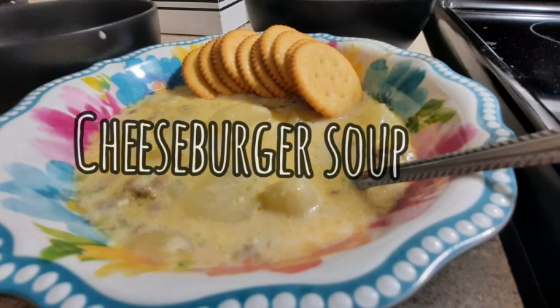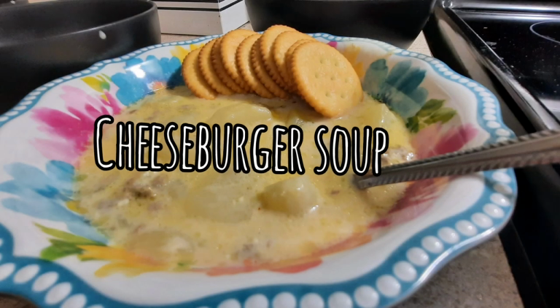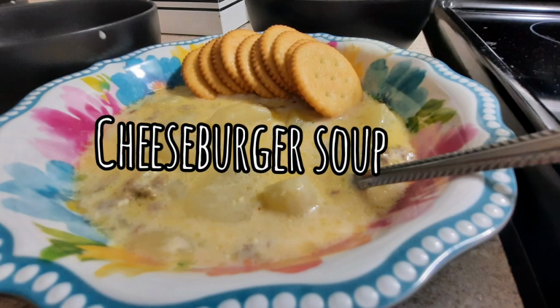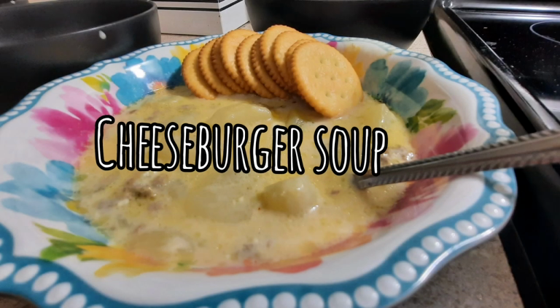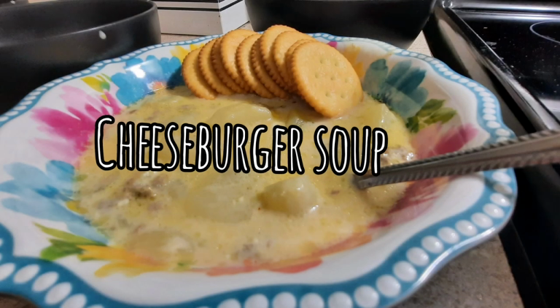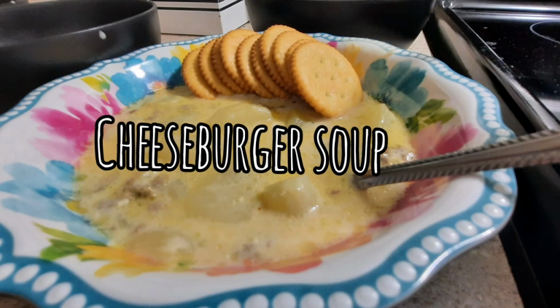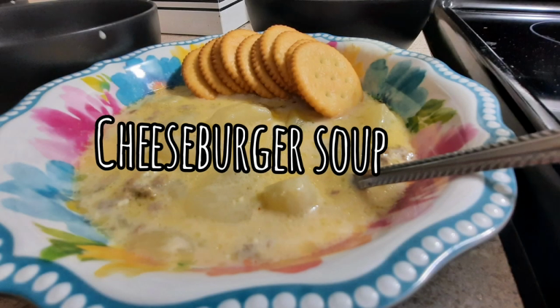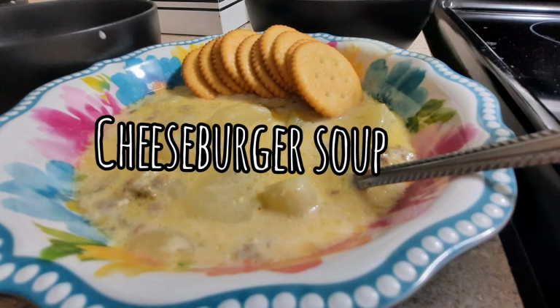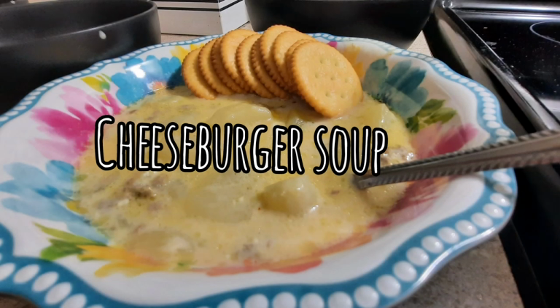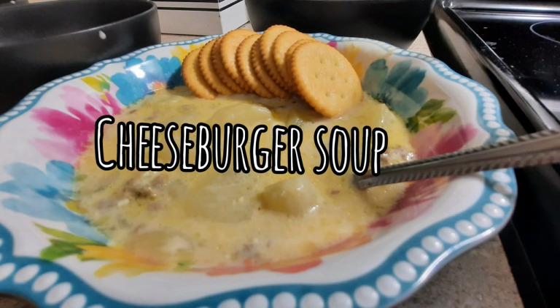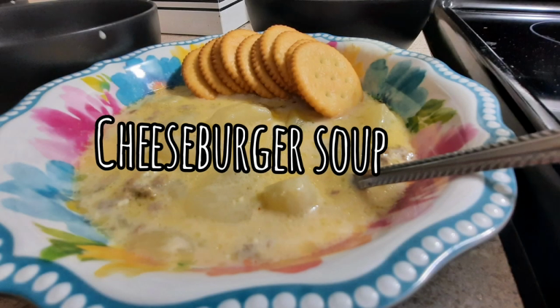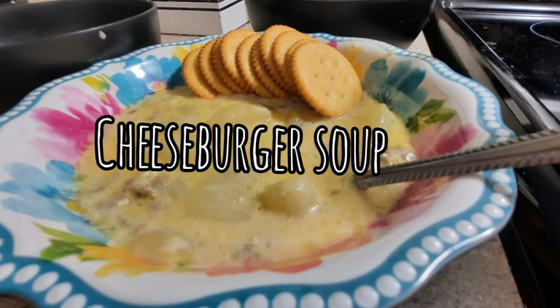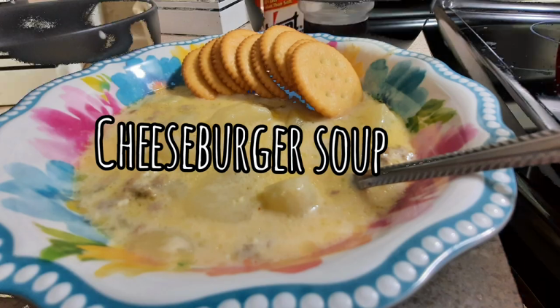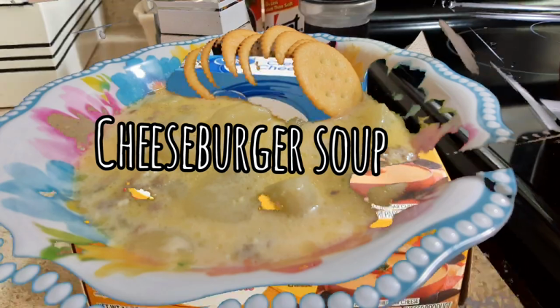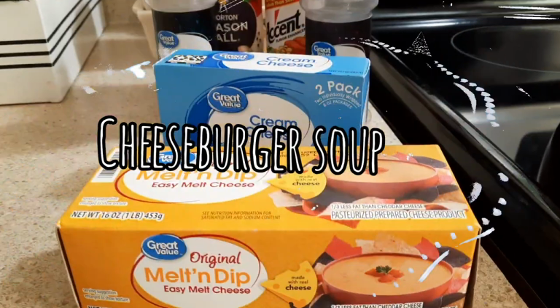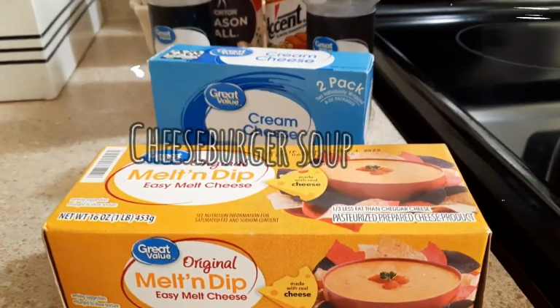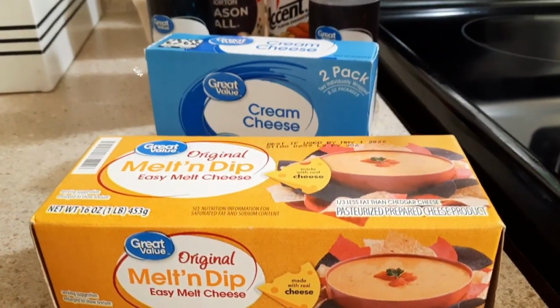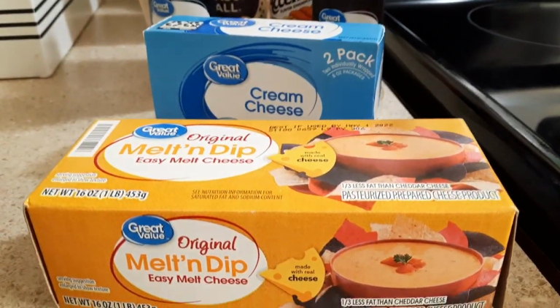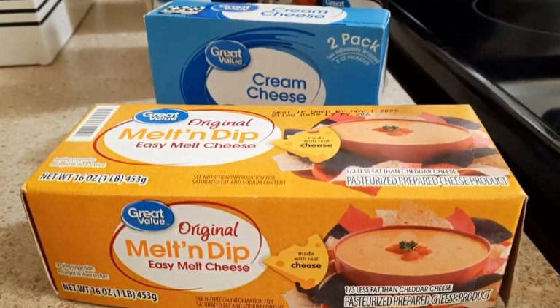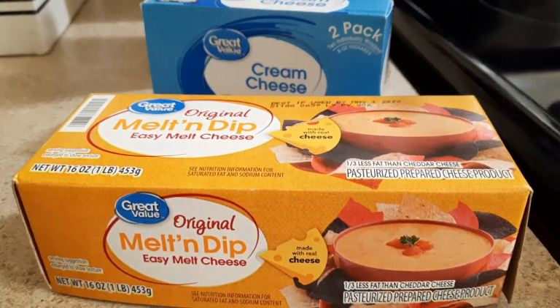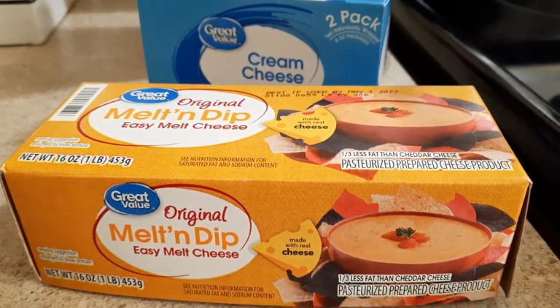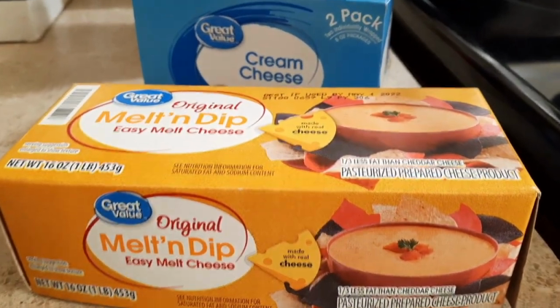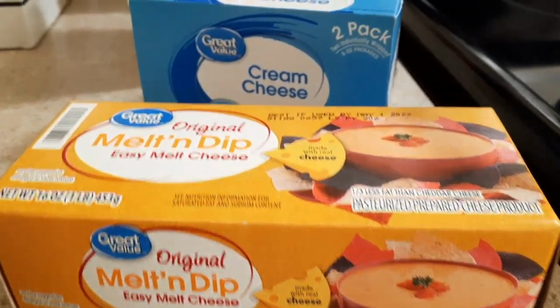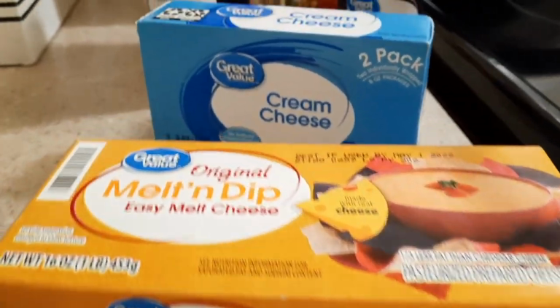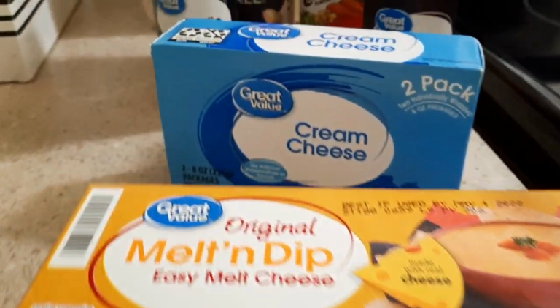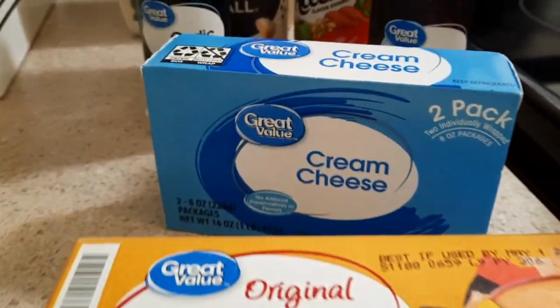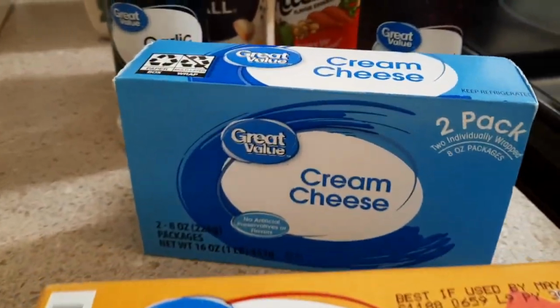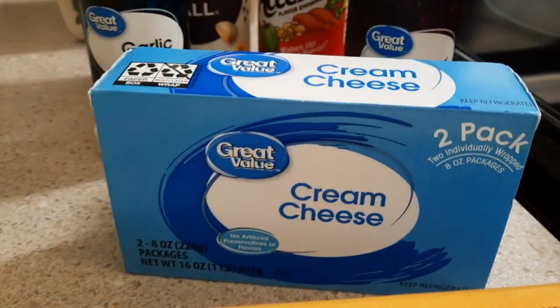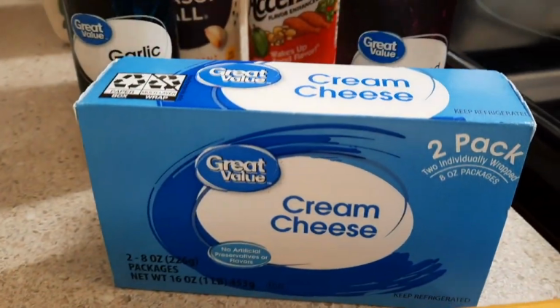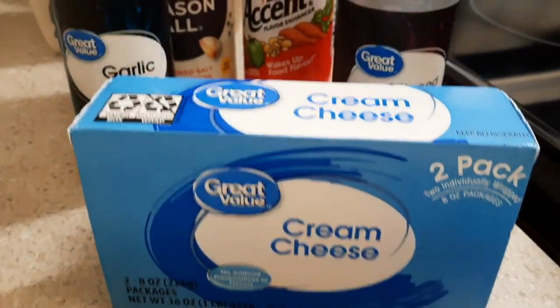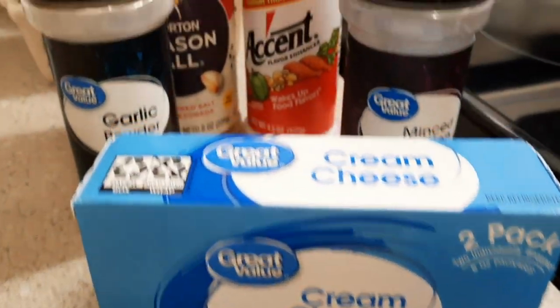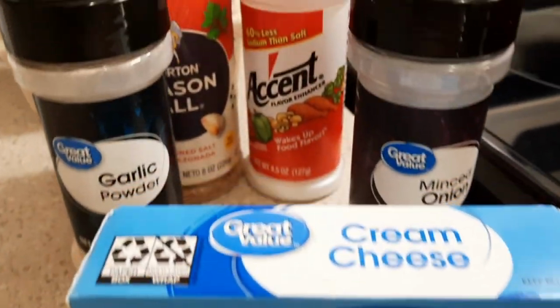So the very first soup we're going to be making is cheeseburger soup, and this is the very first time I ever made this soup and my husband has already requested me to make it again.